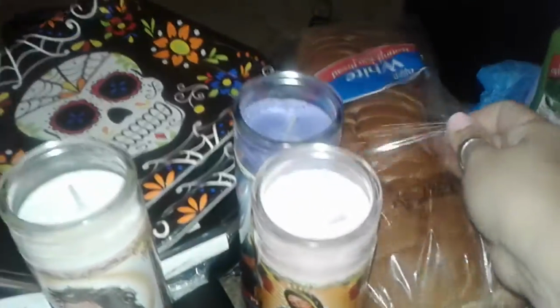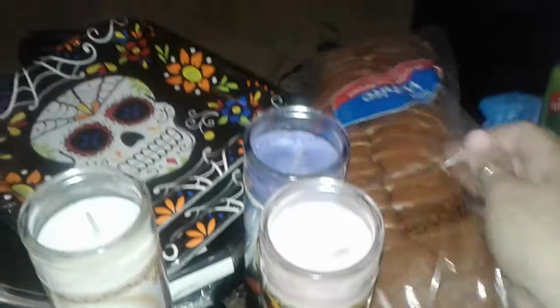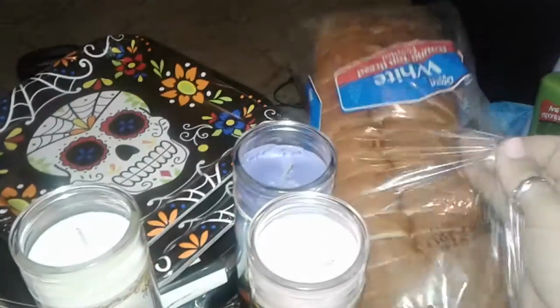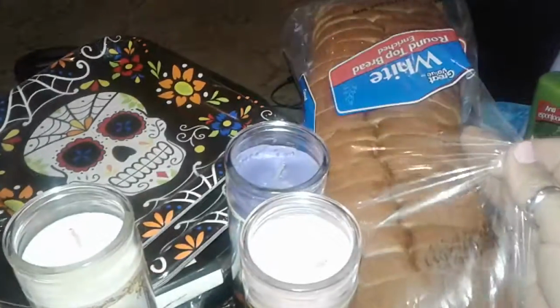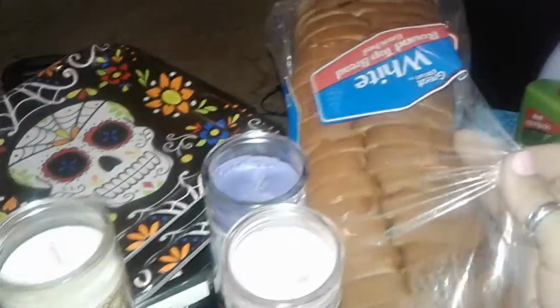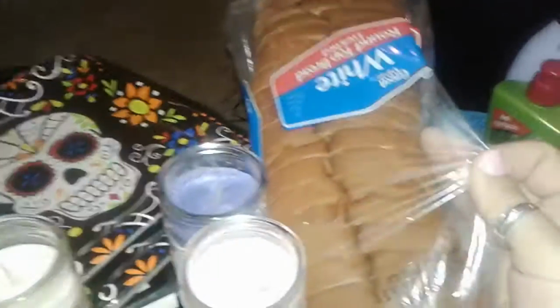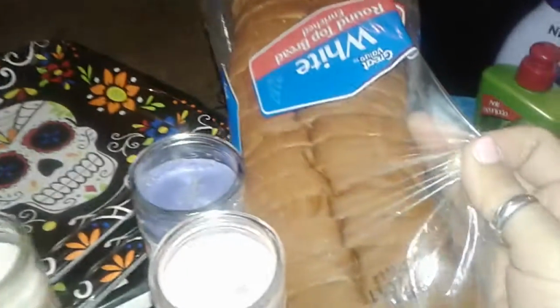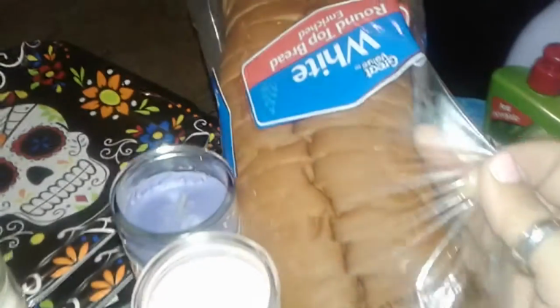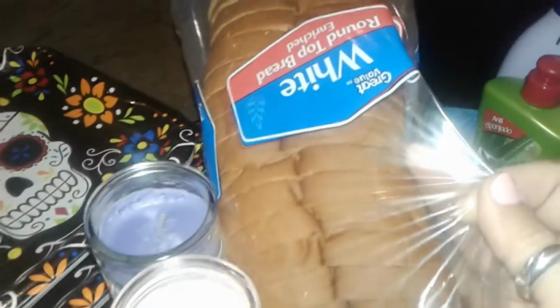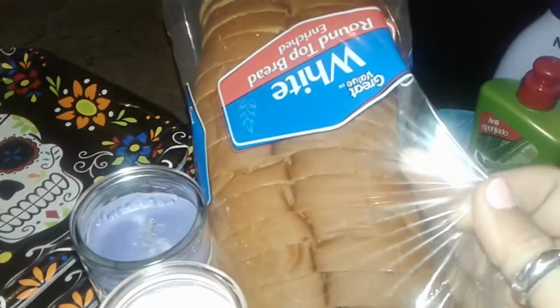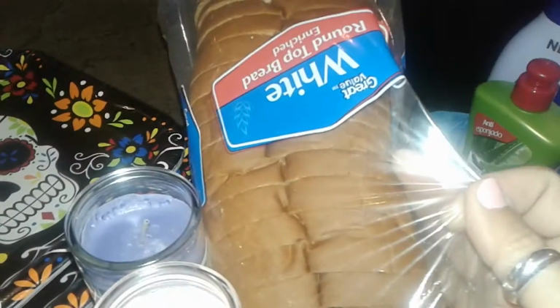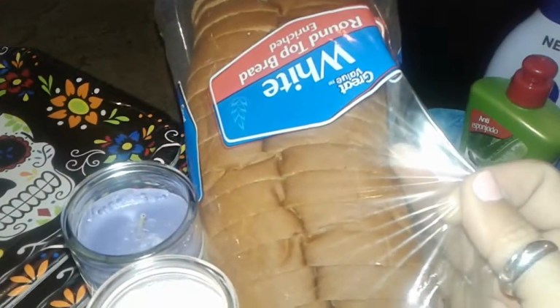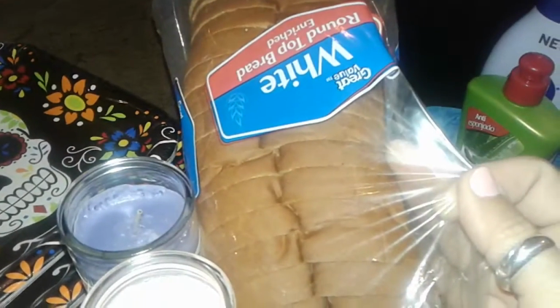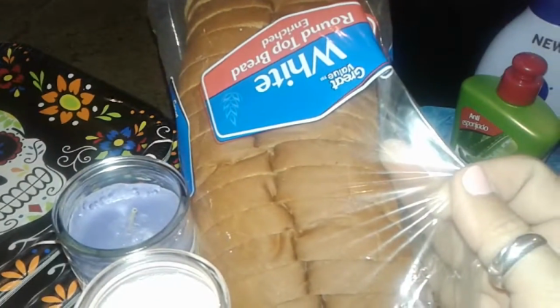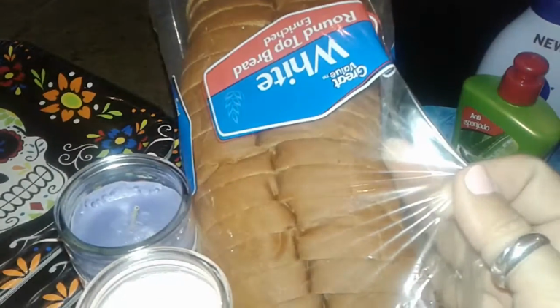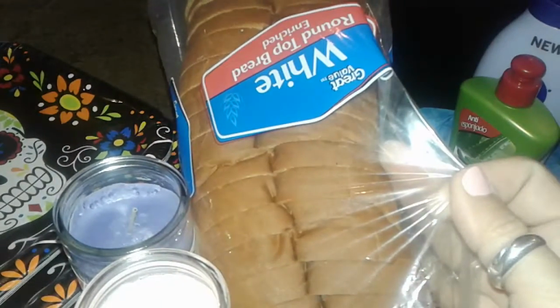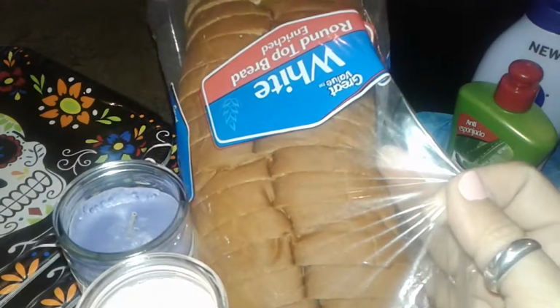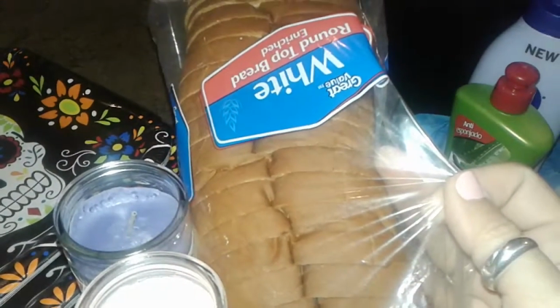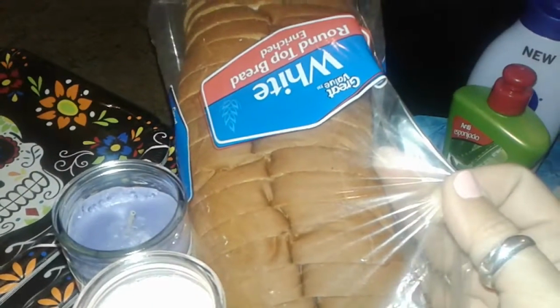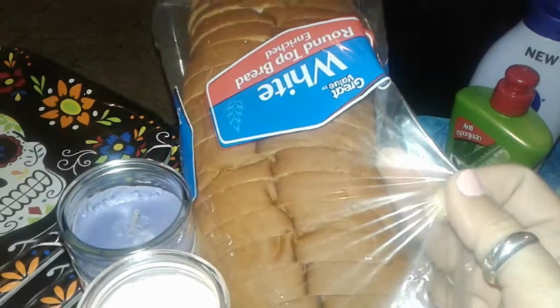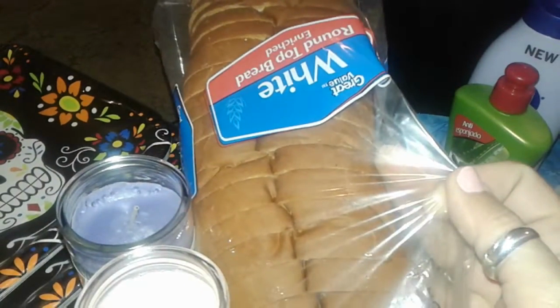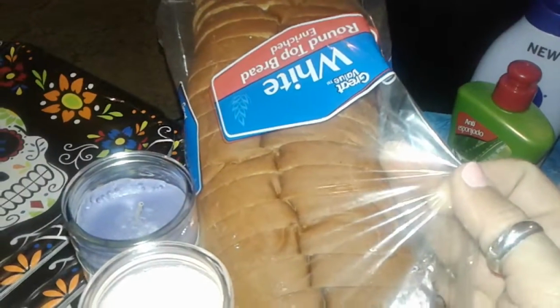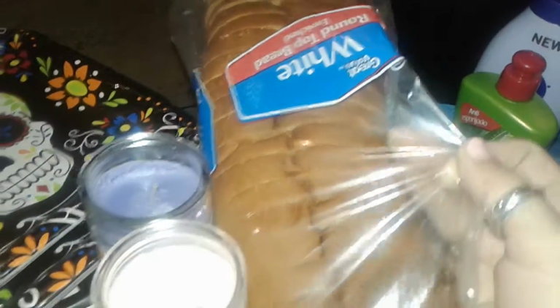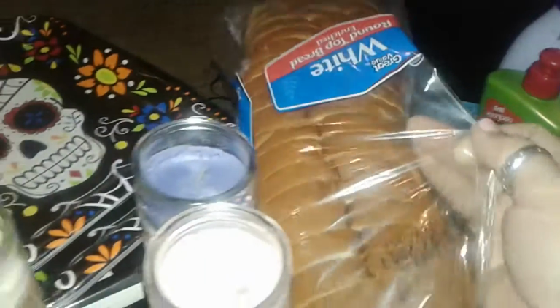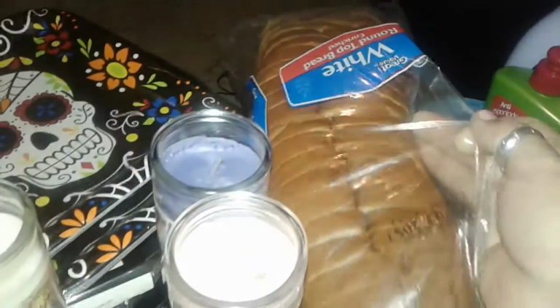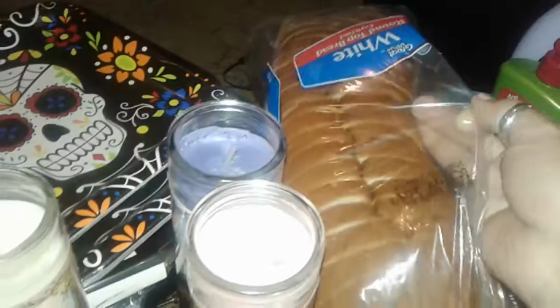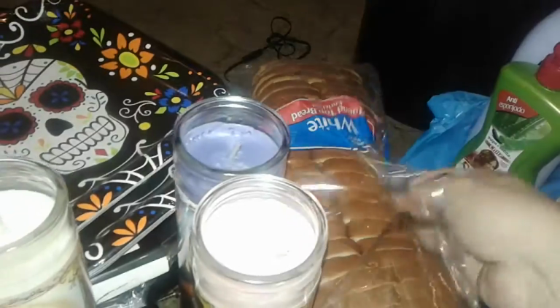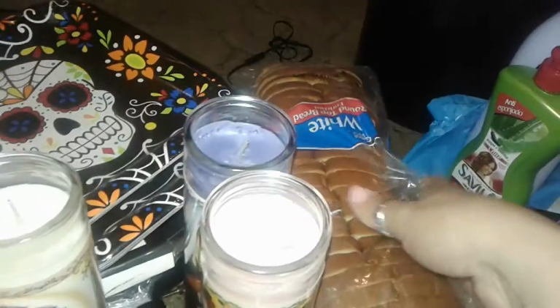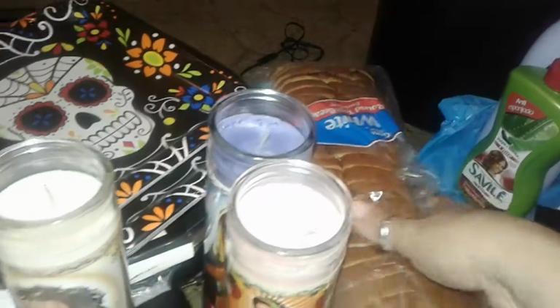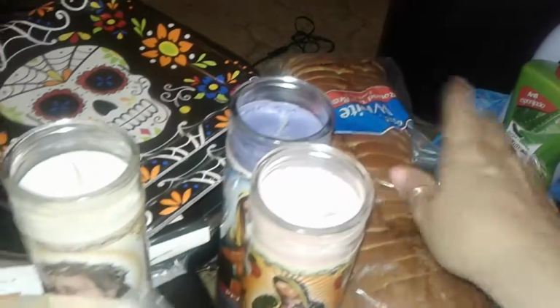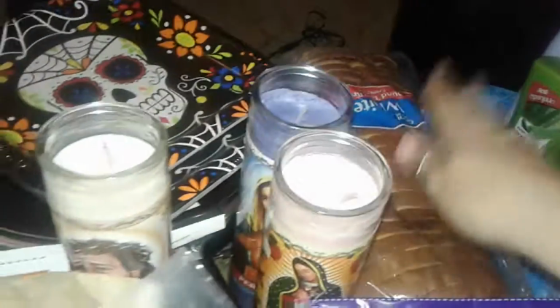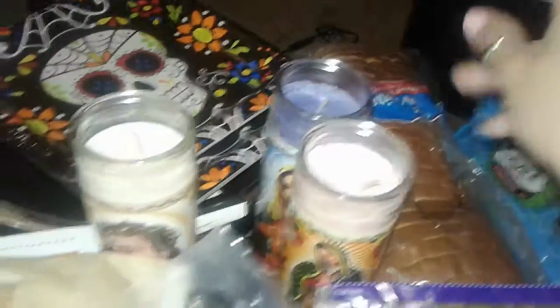The very first thing I picked up is just this white Great Value Walmart simple bread. Nothing special, it's just bread.